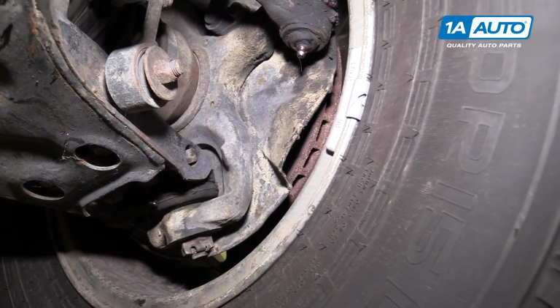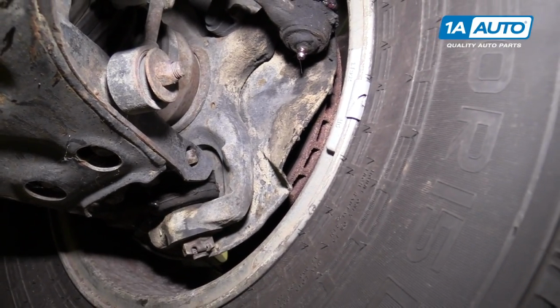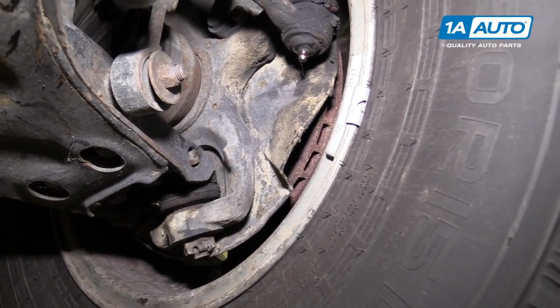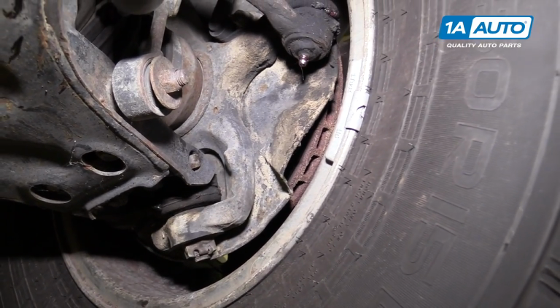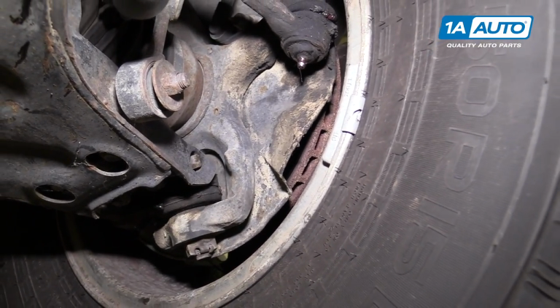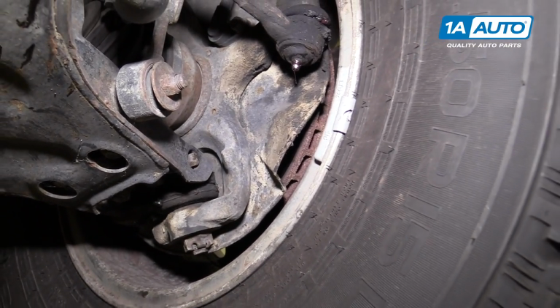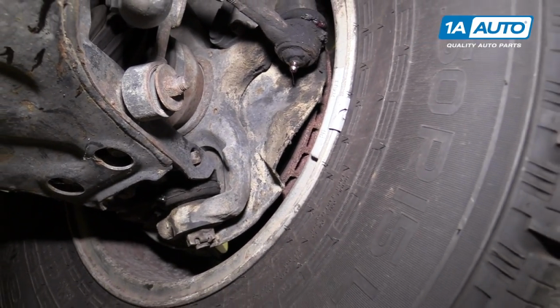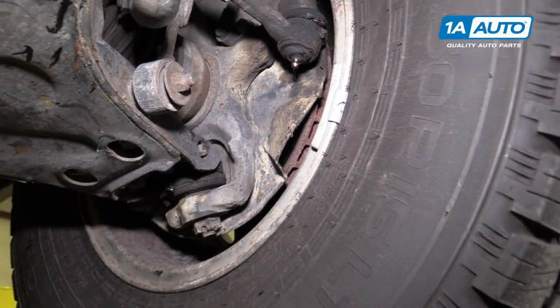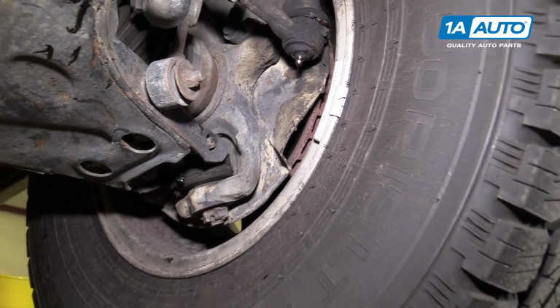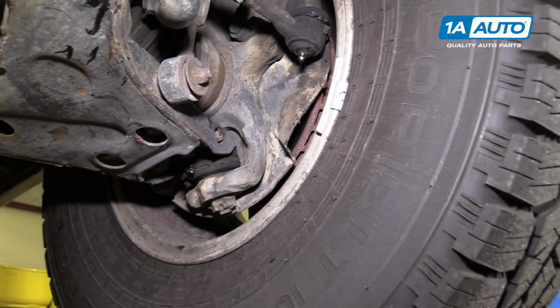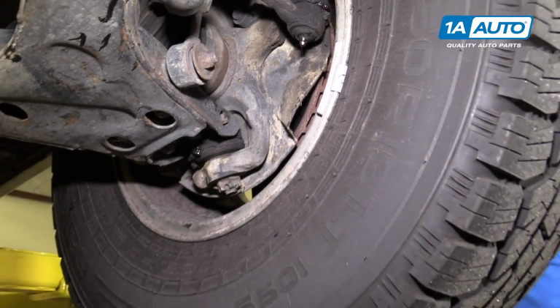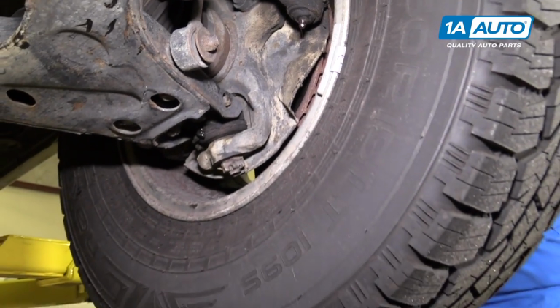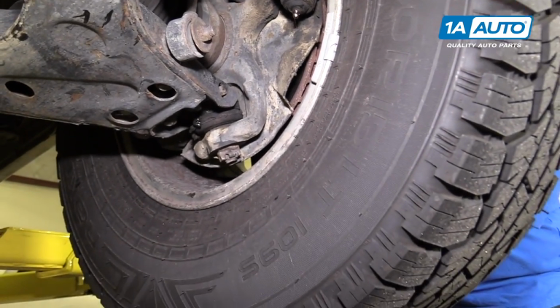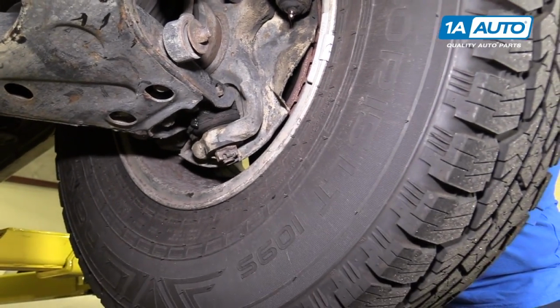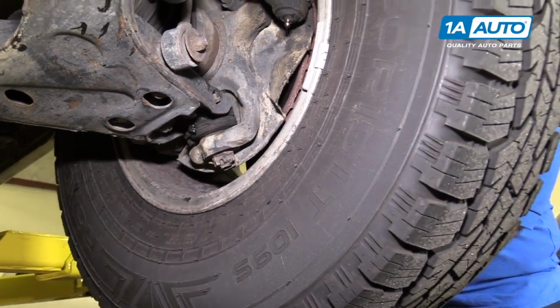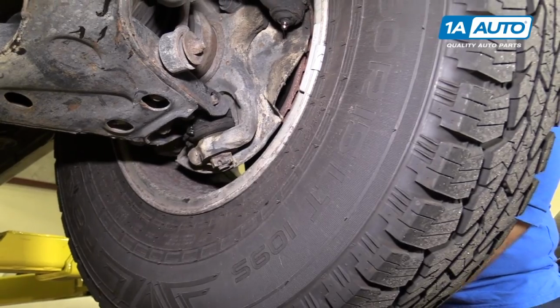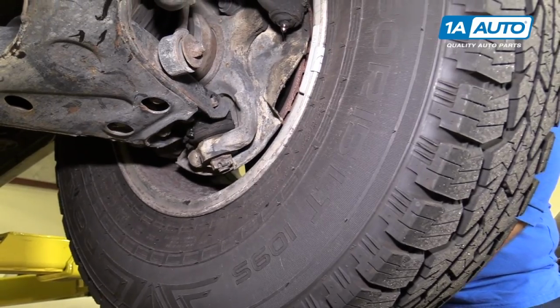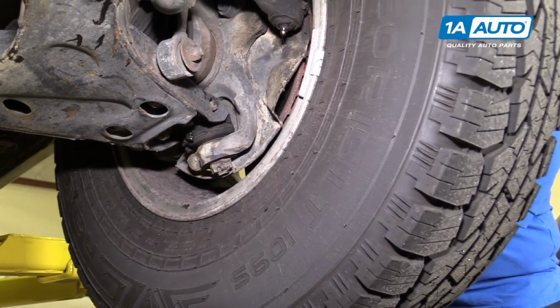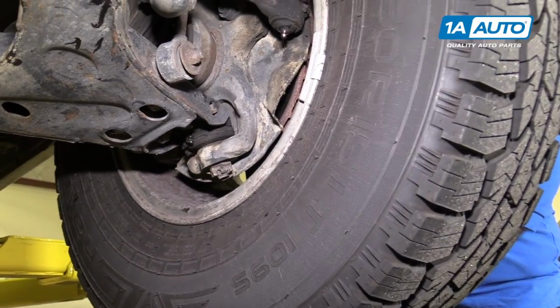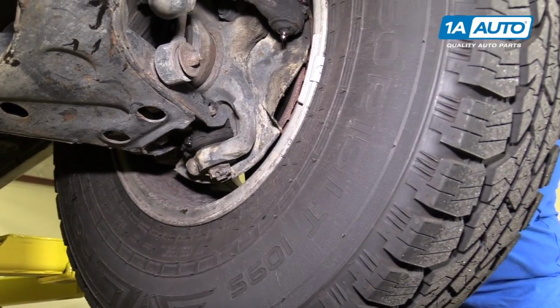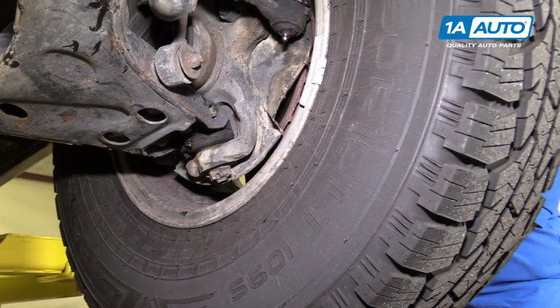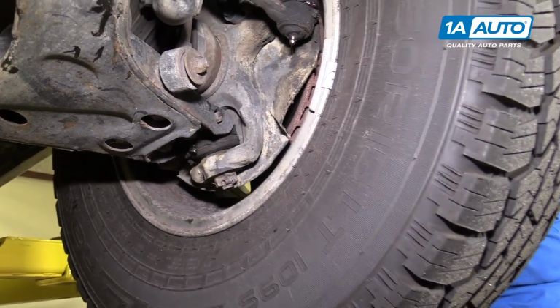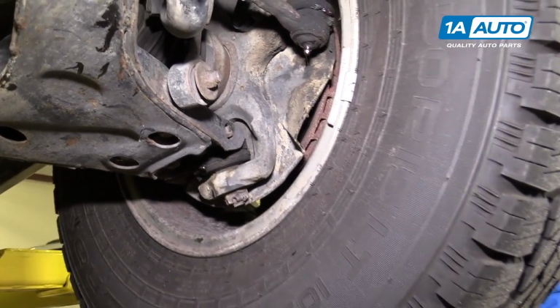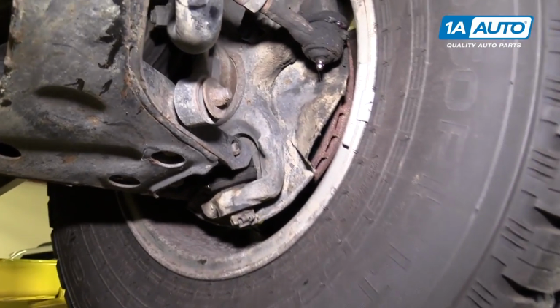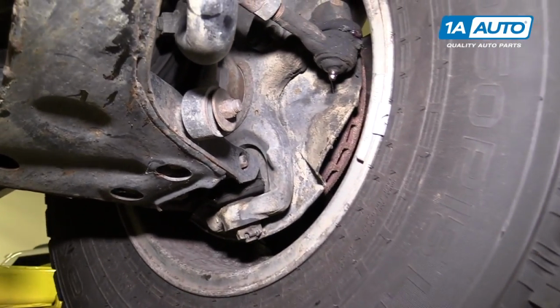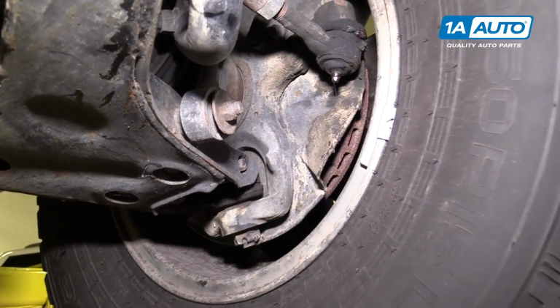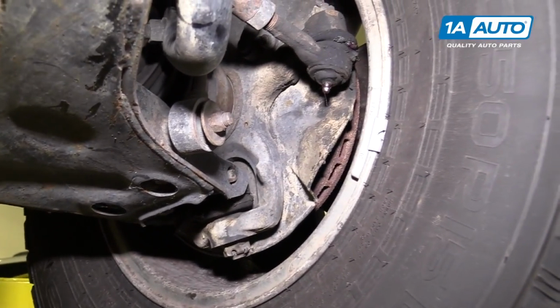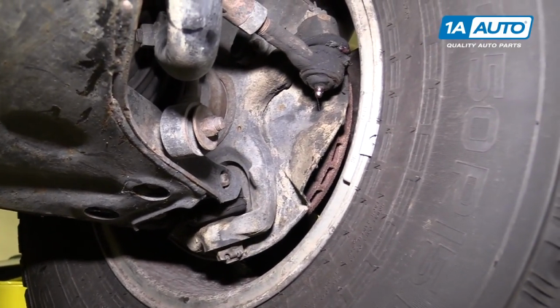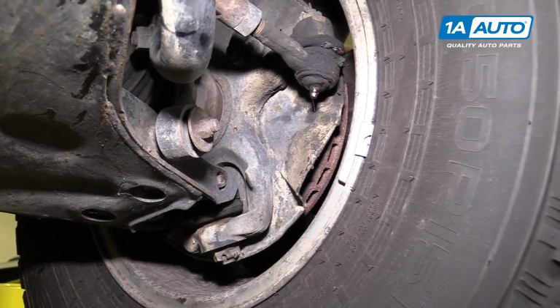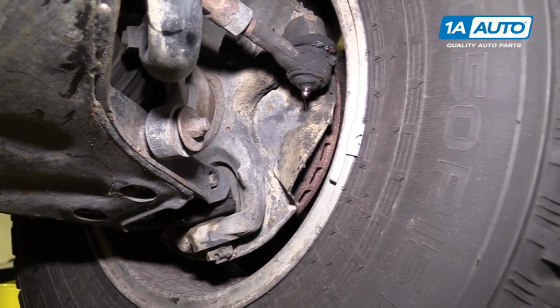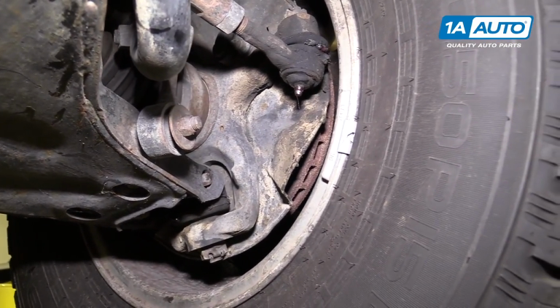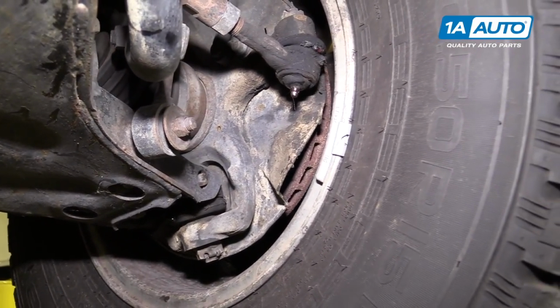So now we're going to put the vehicle on the ground, loosen the lug nuts, raise and support it, and readjust the wheel bearing.